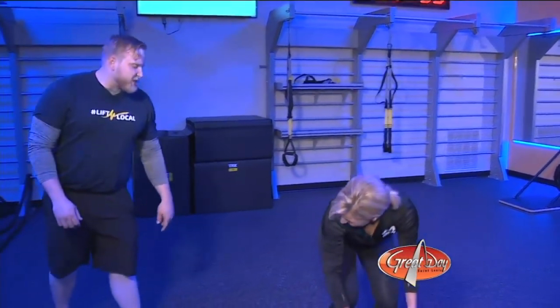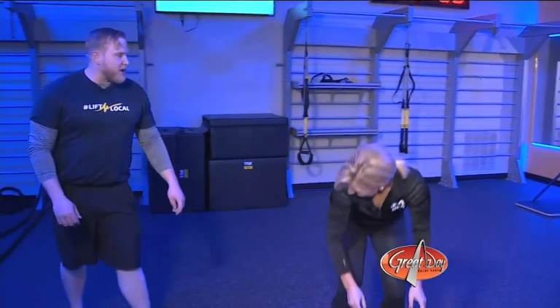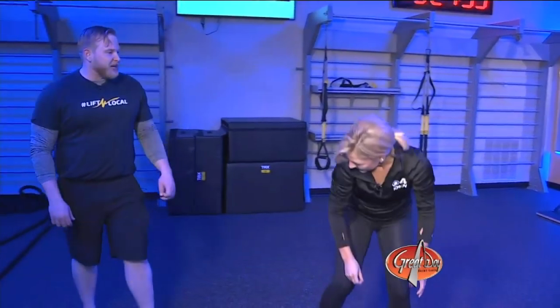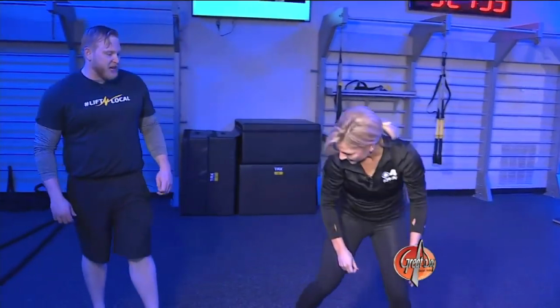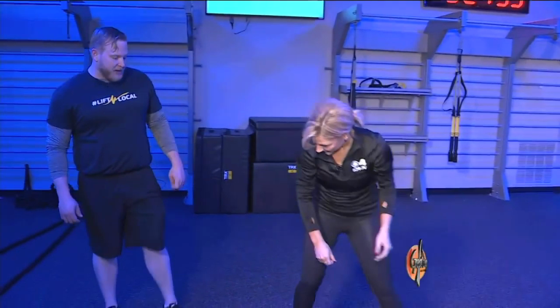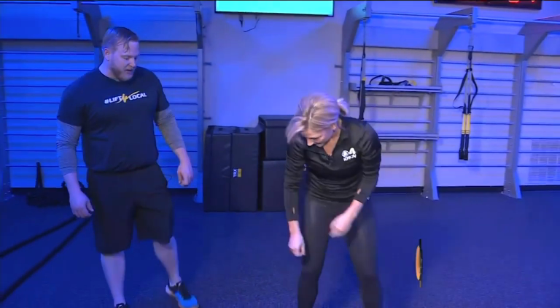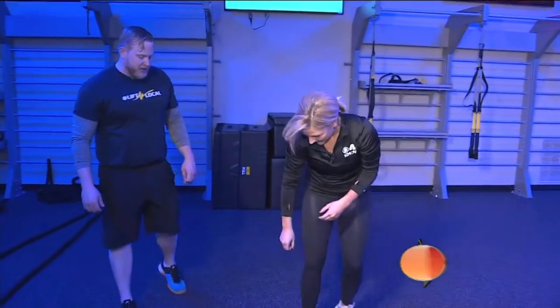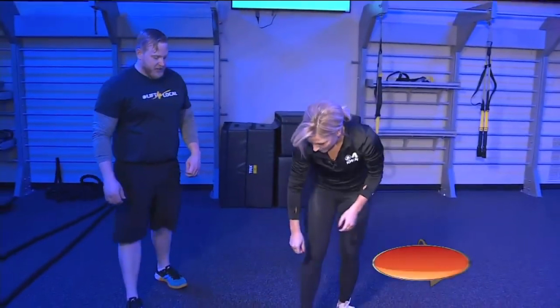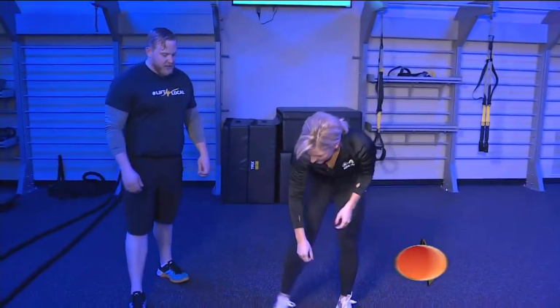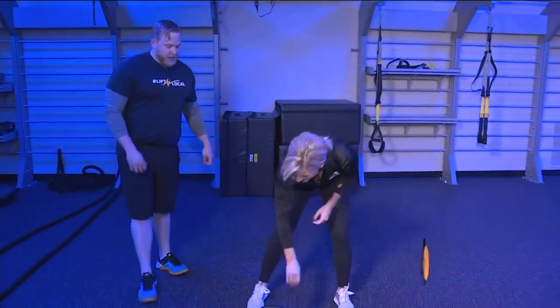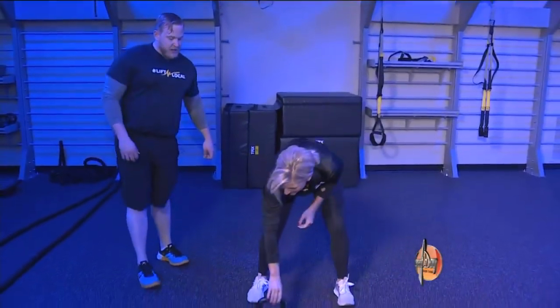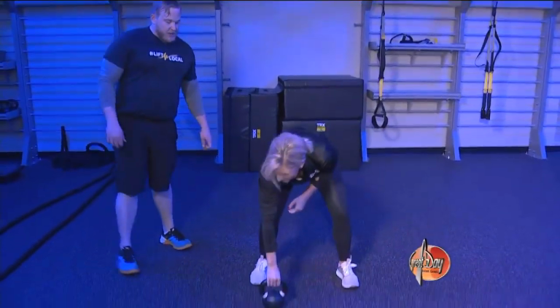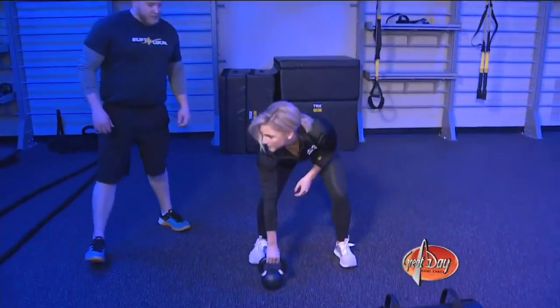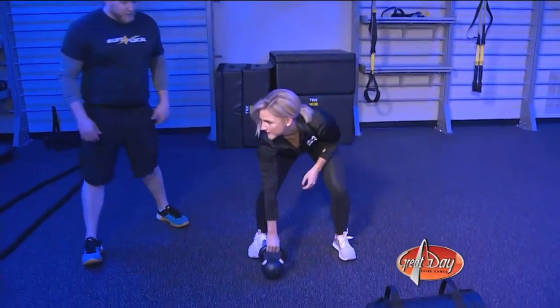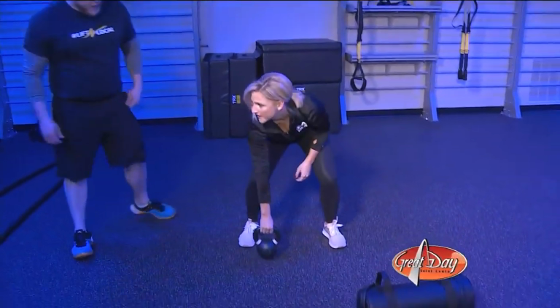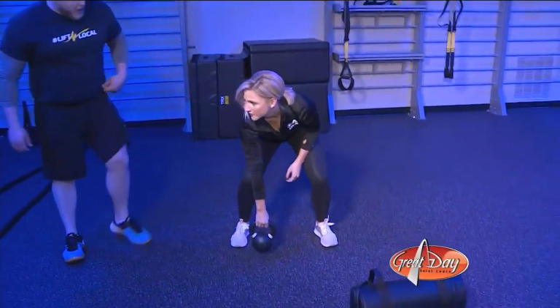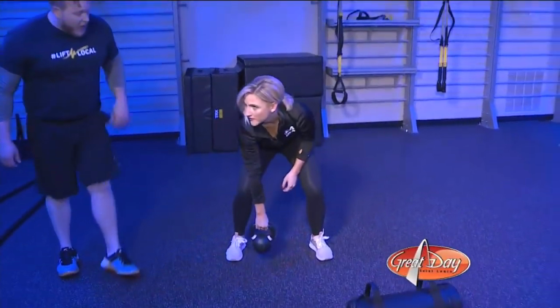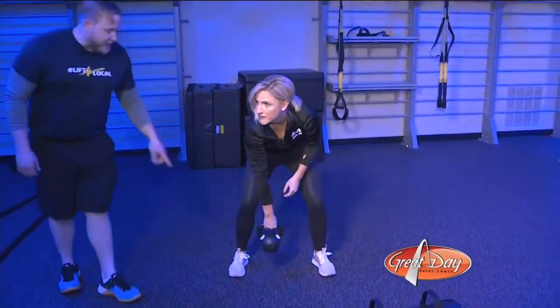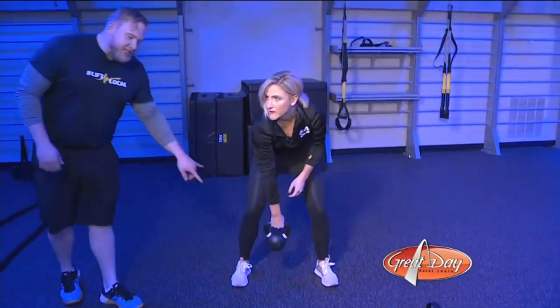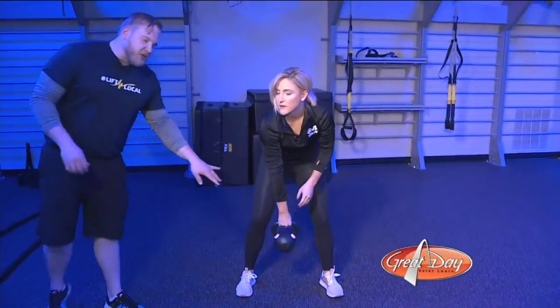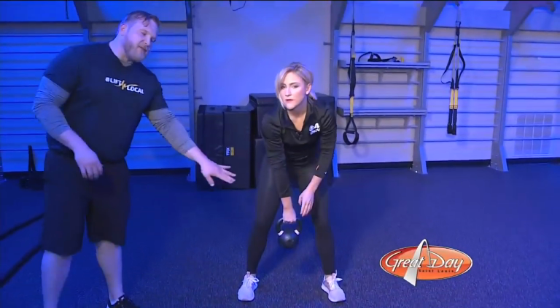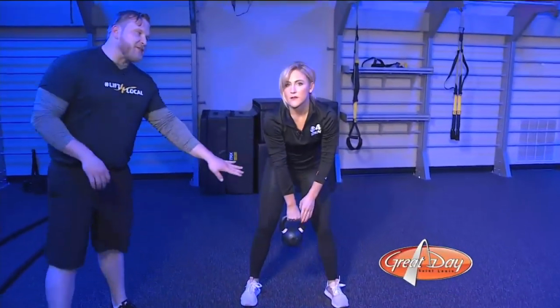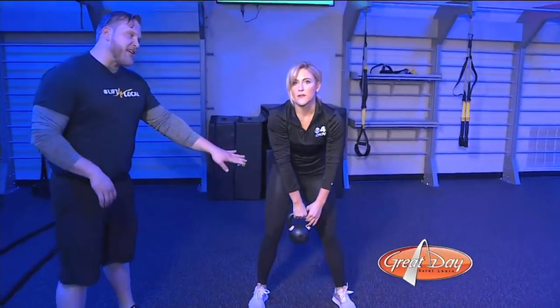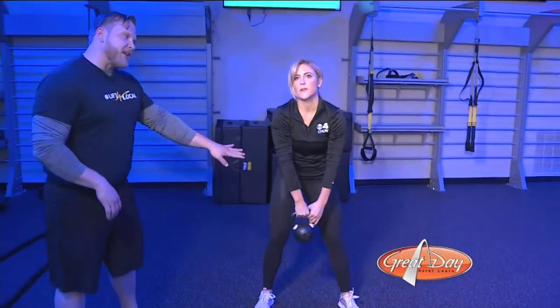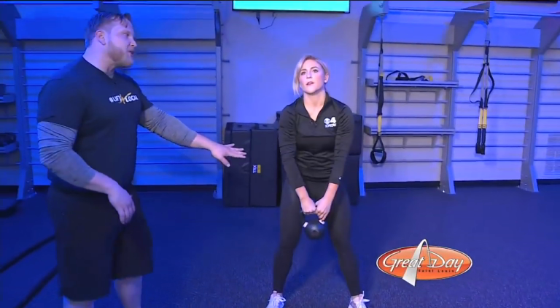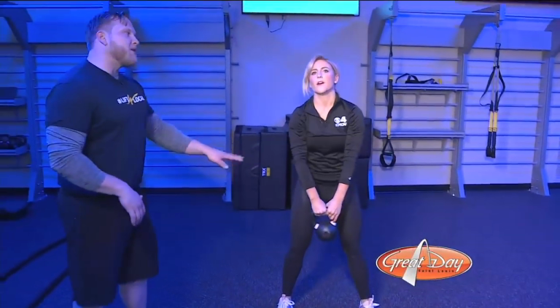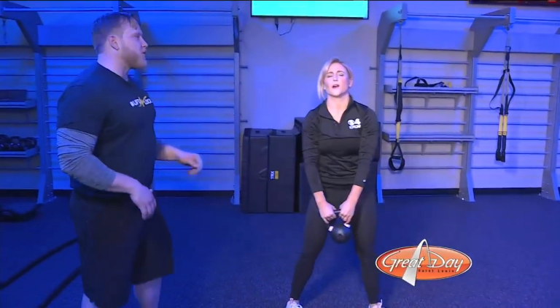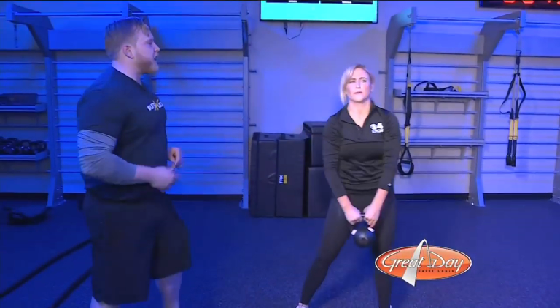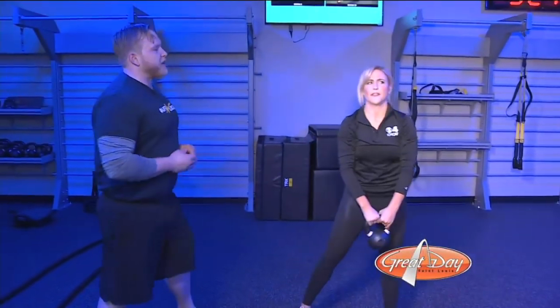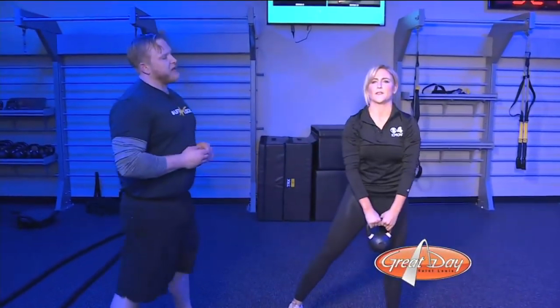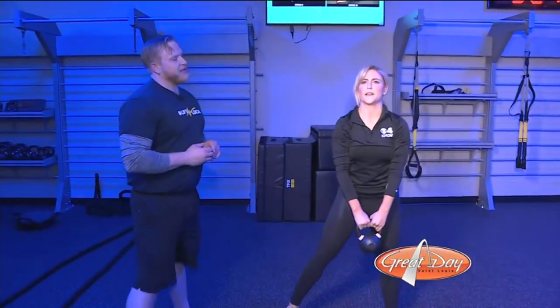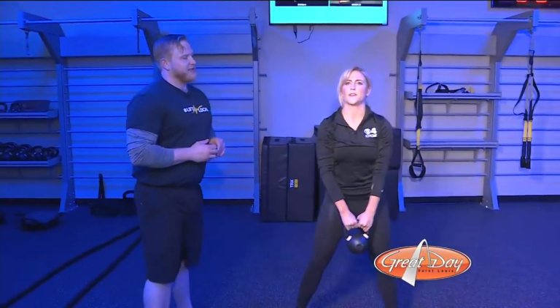Let's grab that kettlebell. What's the poundage — is it 100? This is only 15, I think you'll be okay here. That was 100!